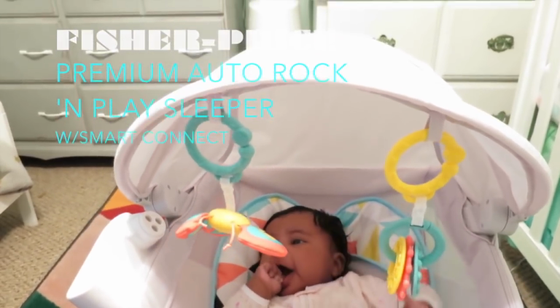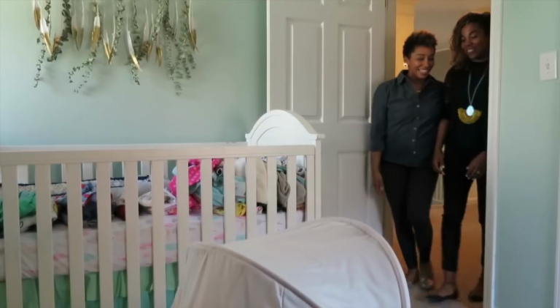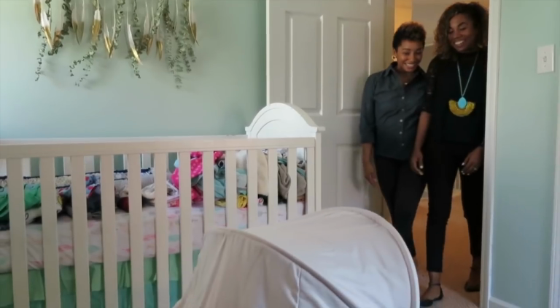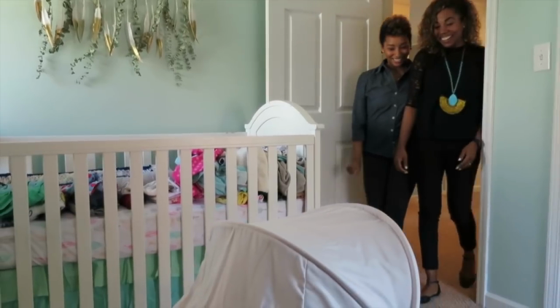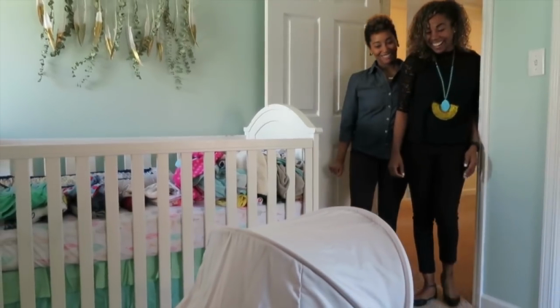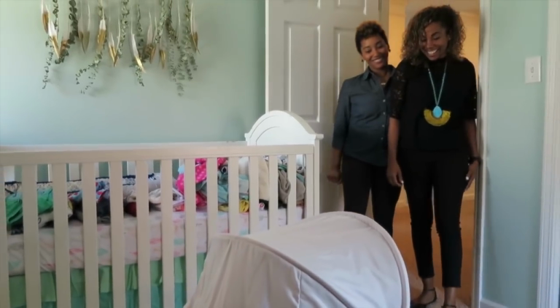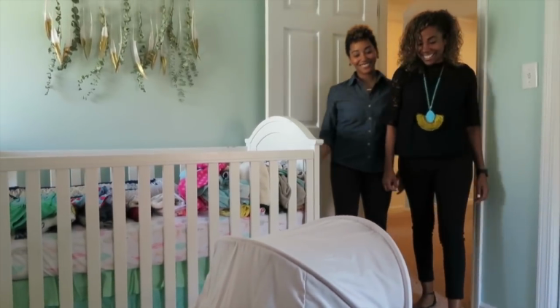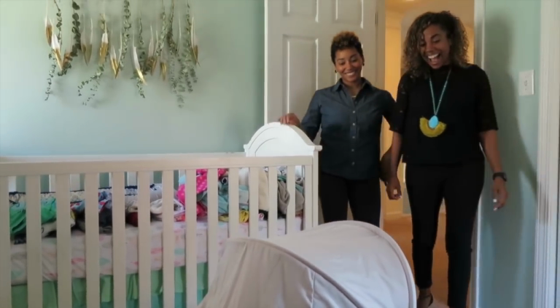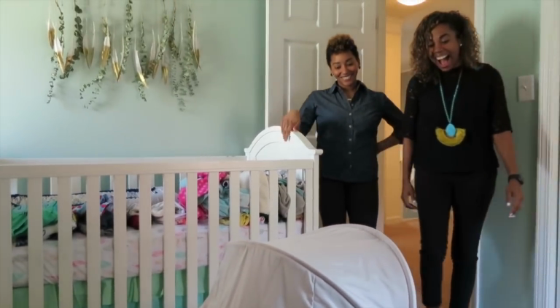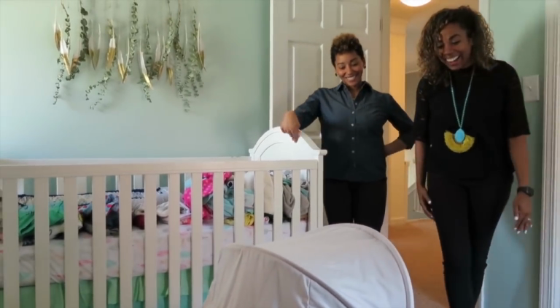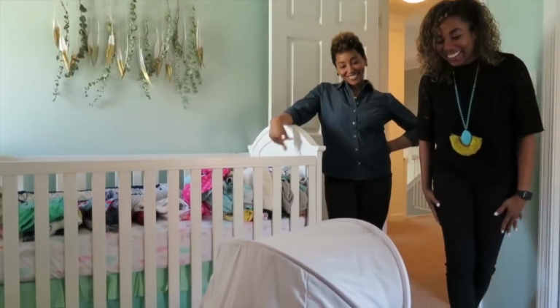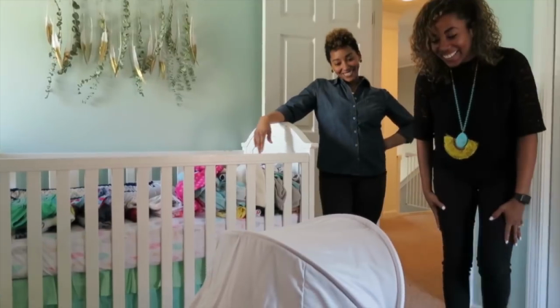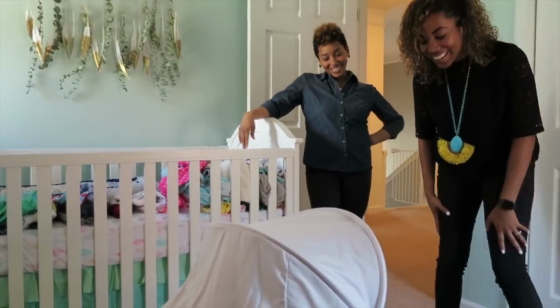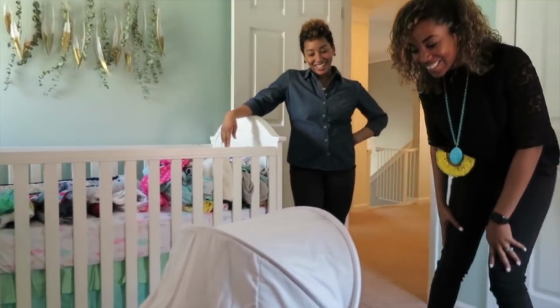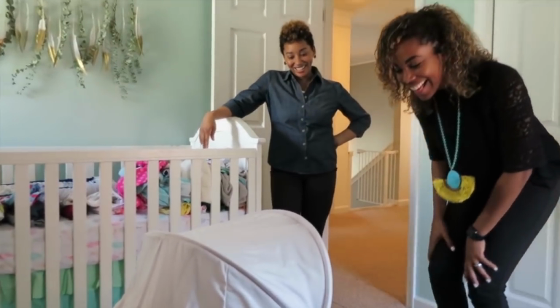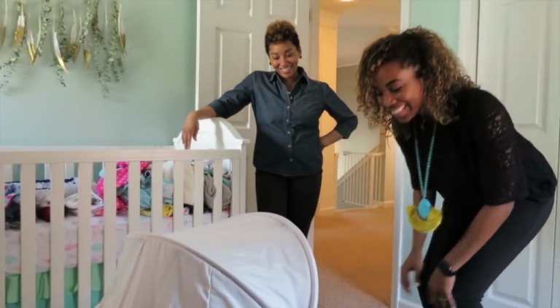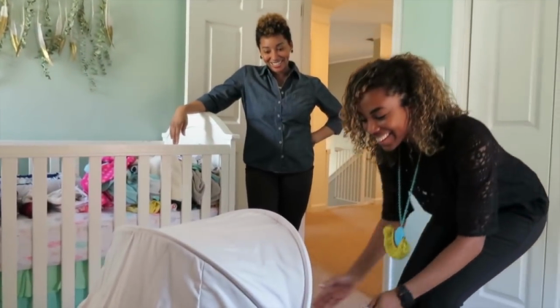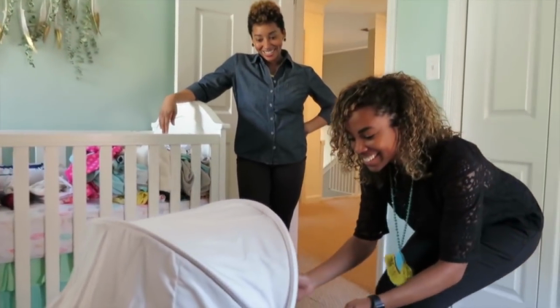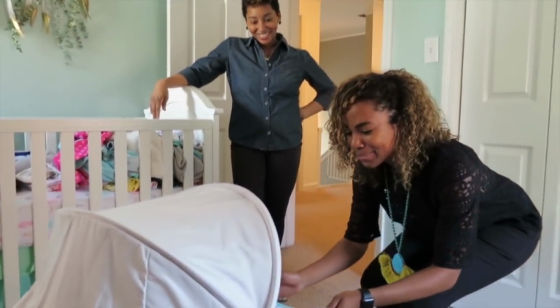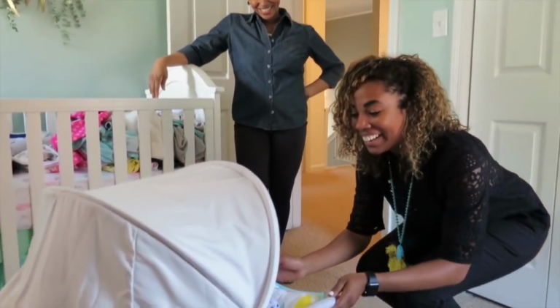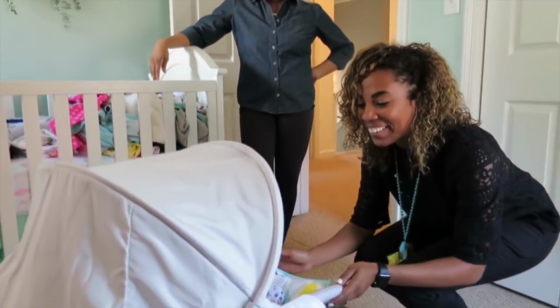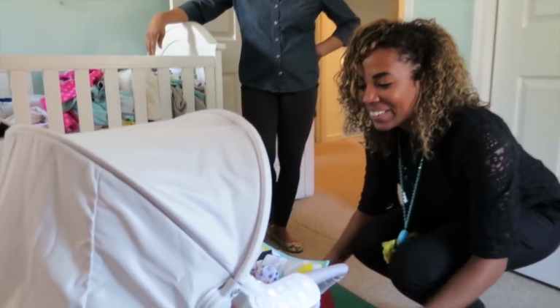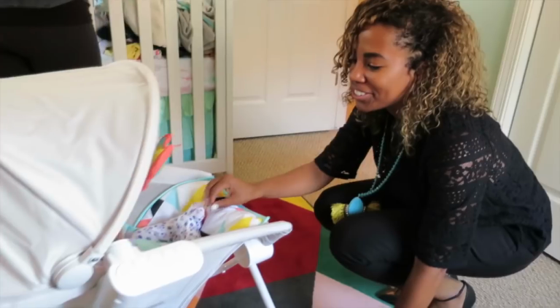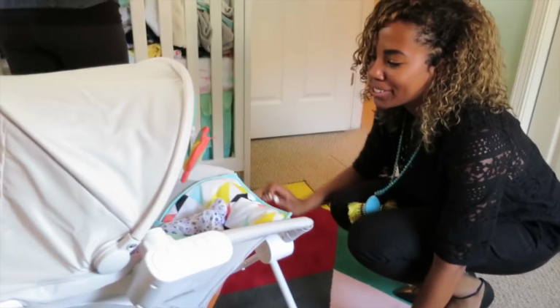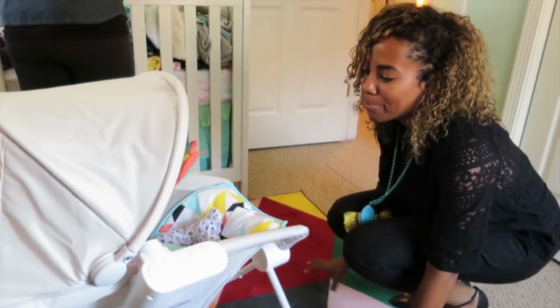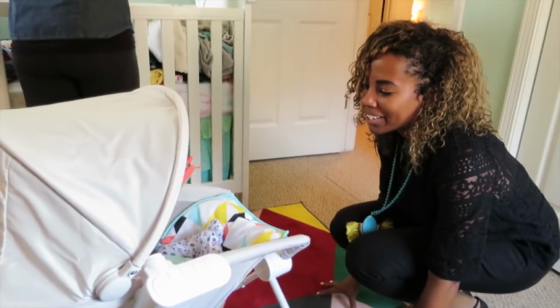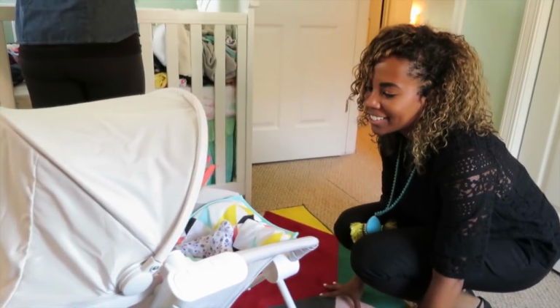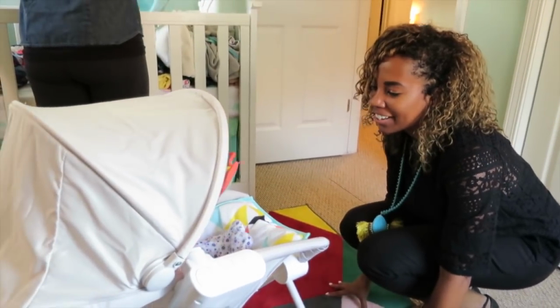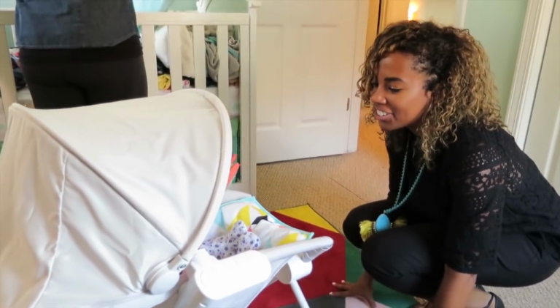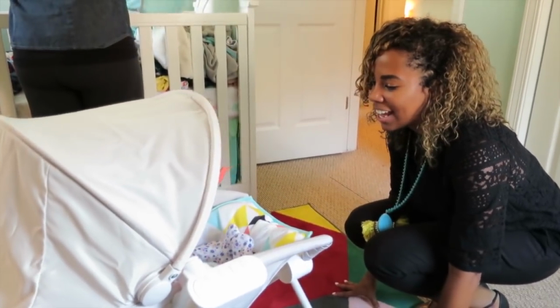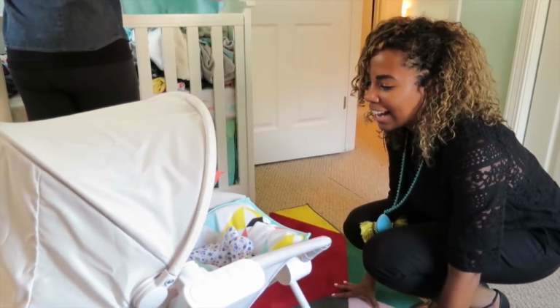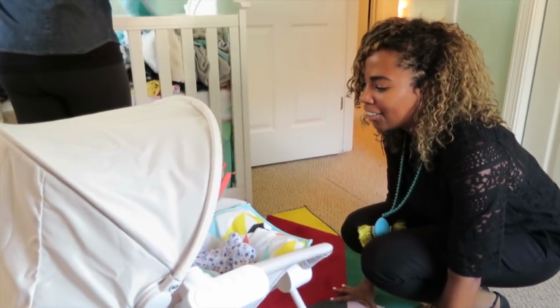Oh my gosh! Hi Harlow! Look at this sweet girl! She's so precious. Look at her just hanging out.